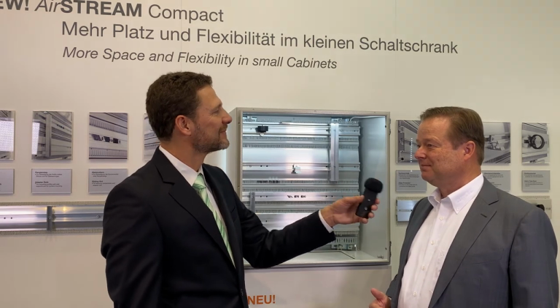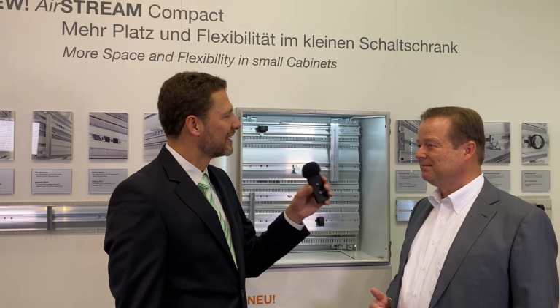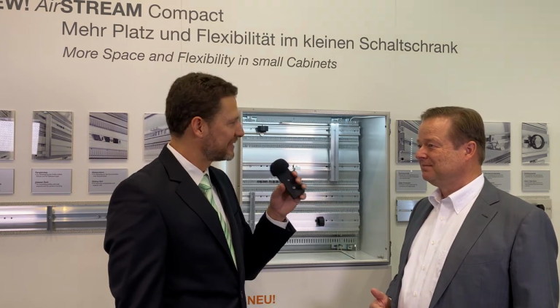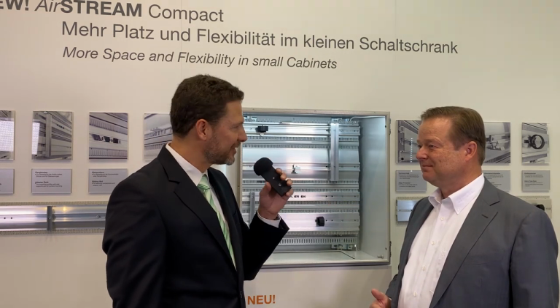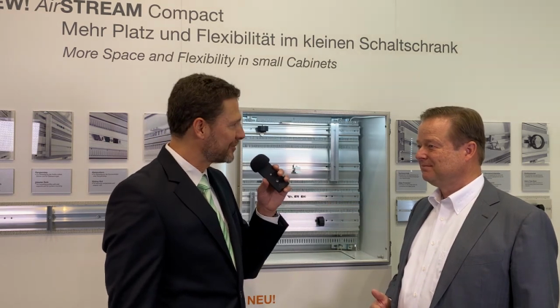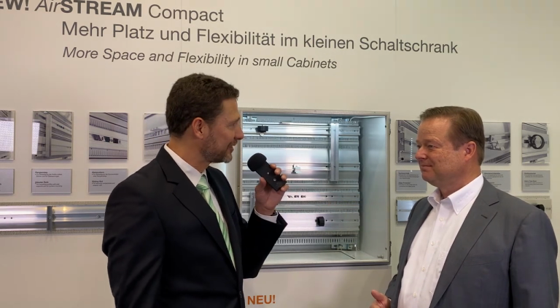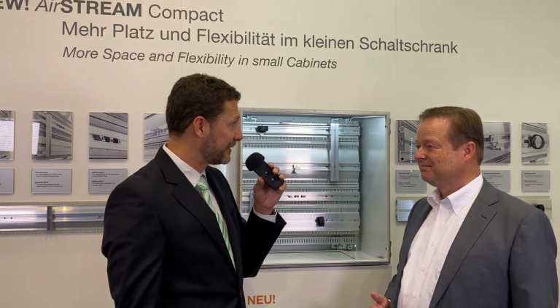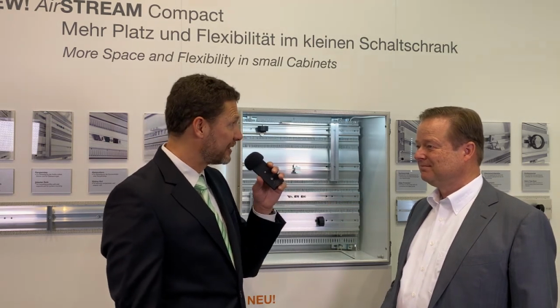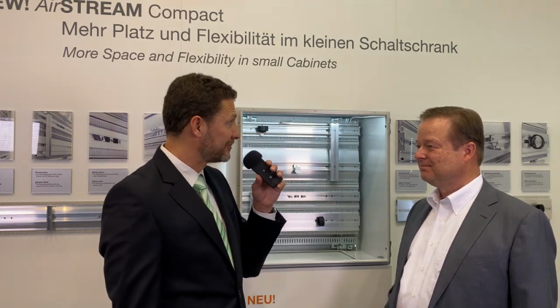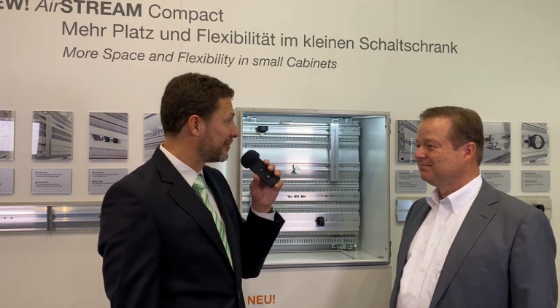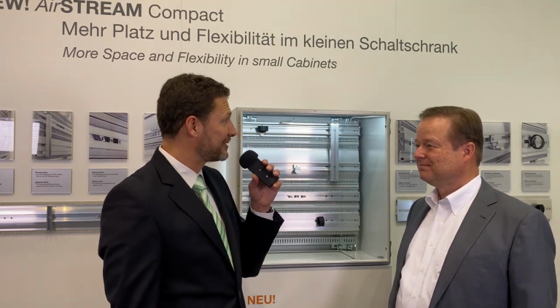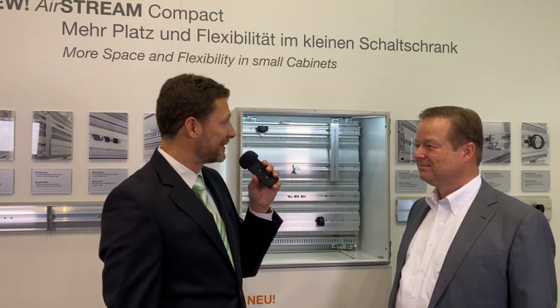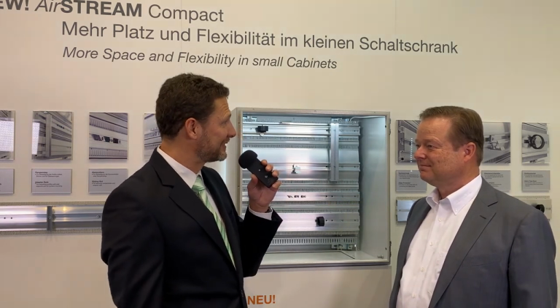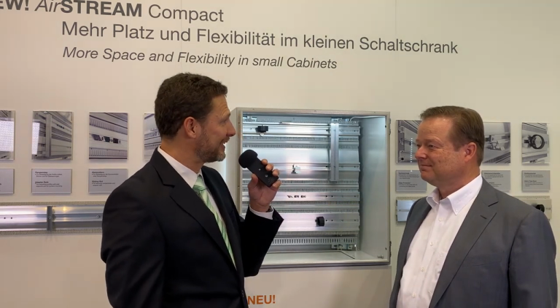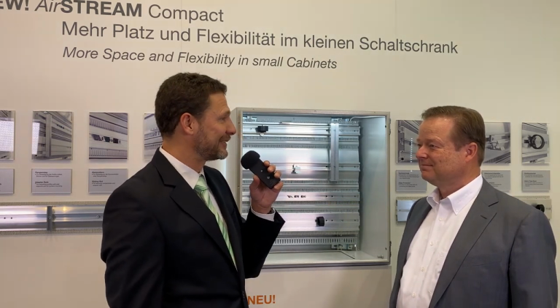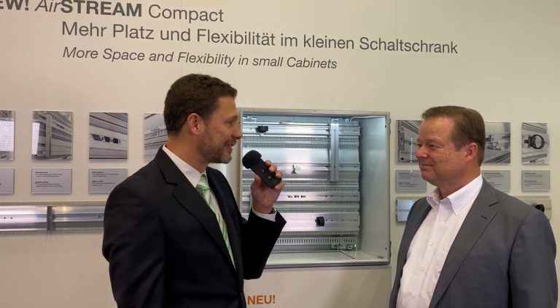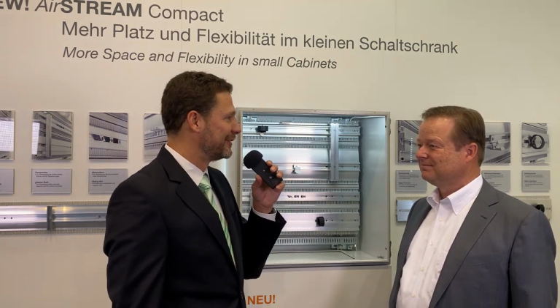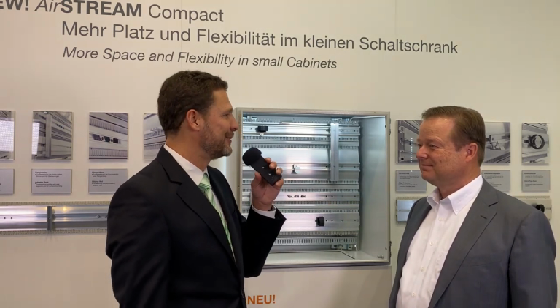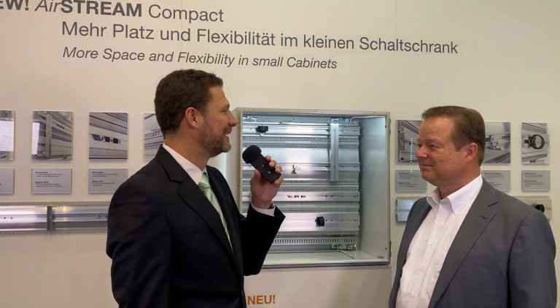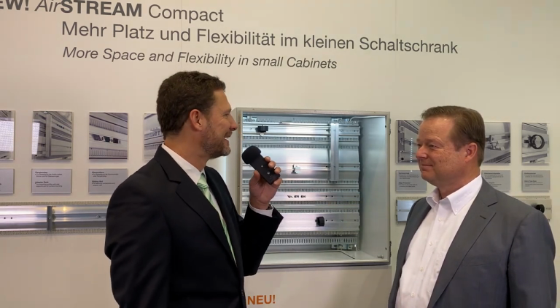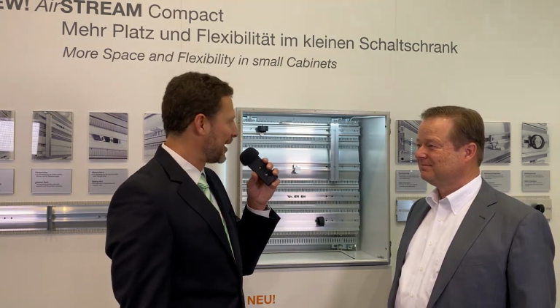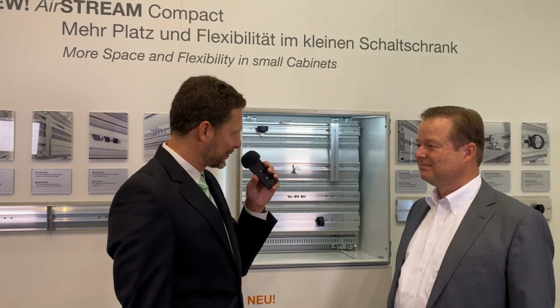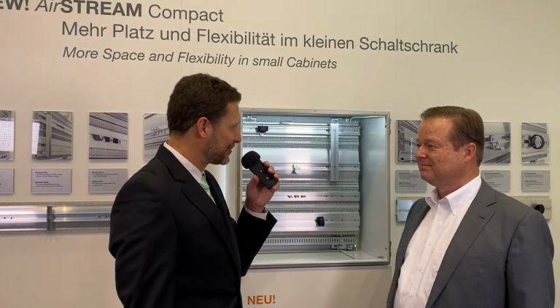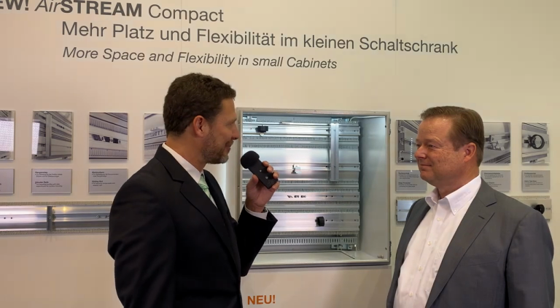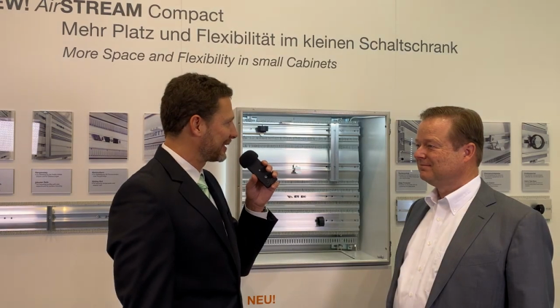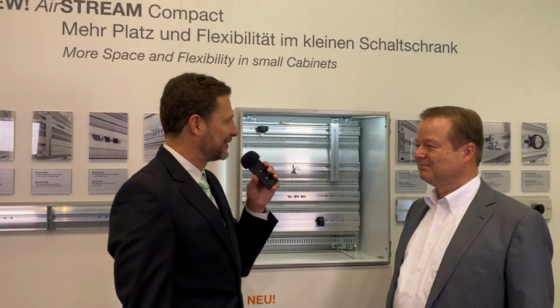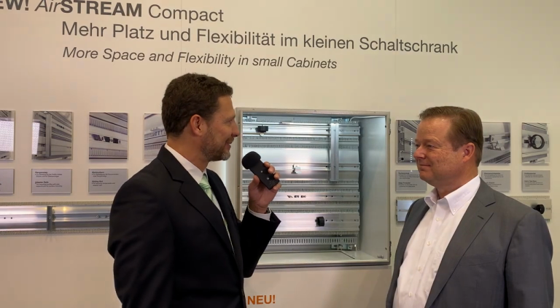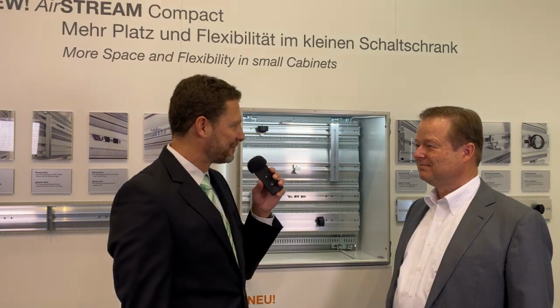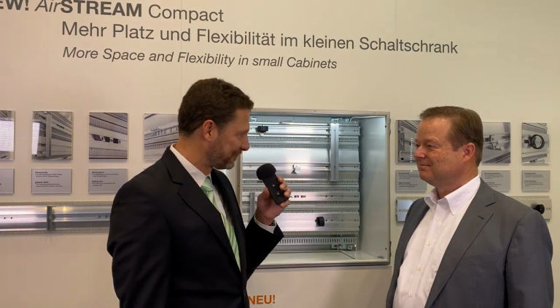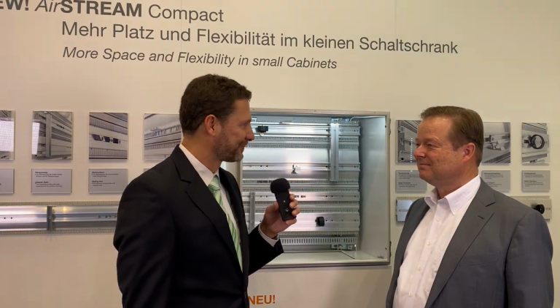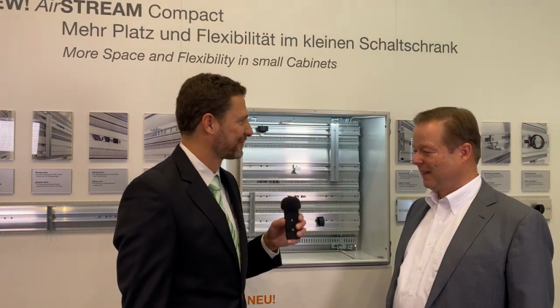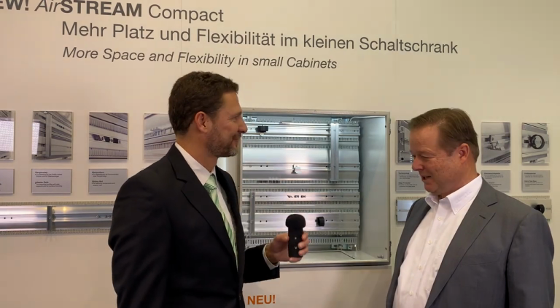Thank you for this very informative insight into the new Airstream Compact system.